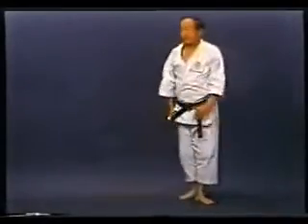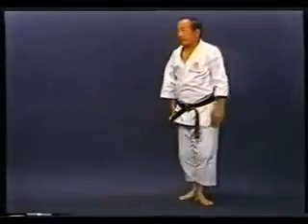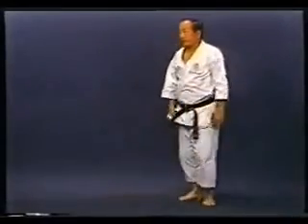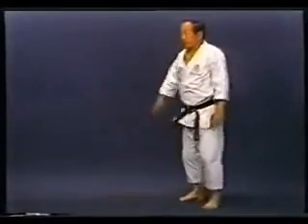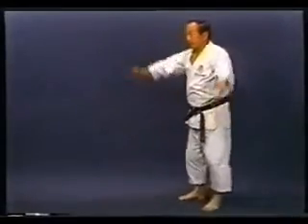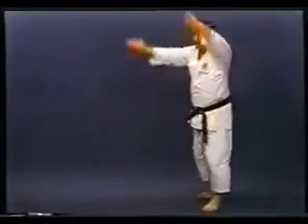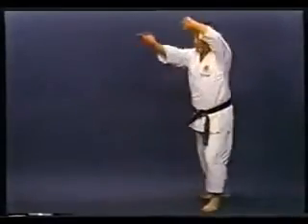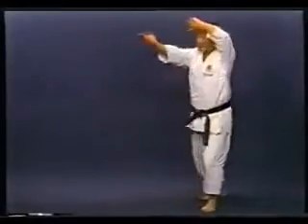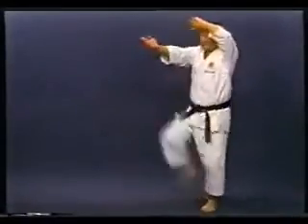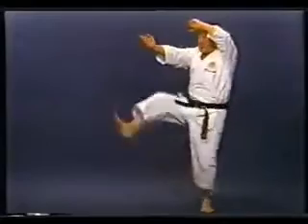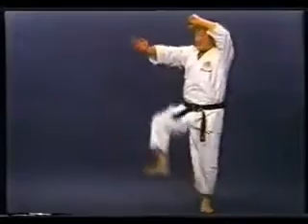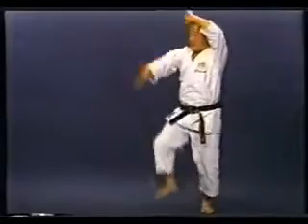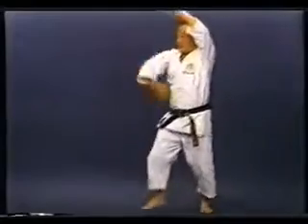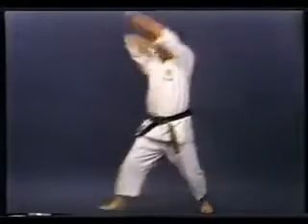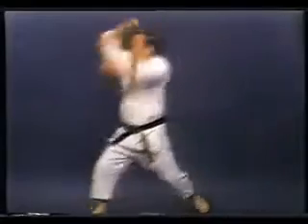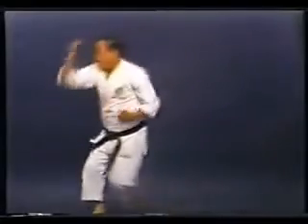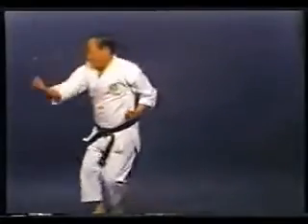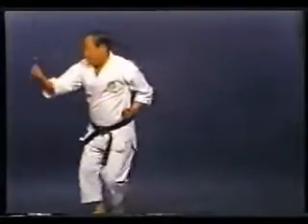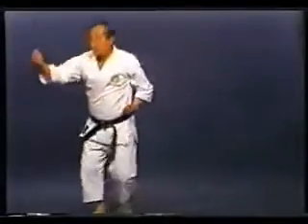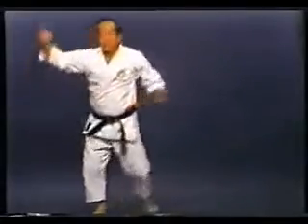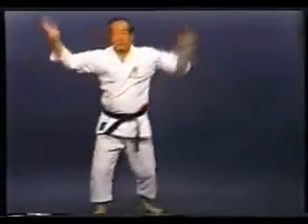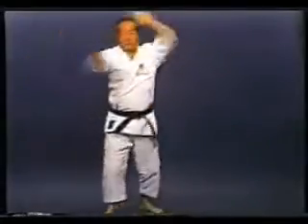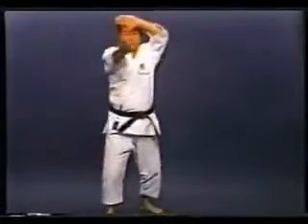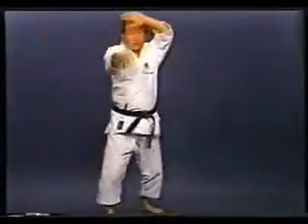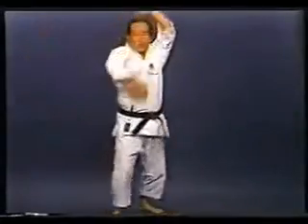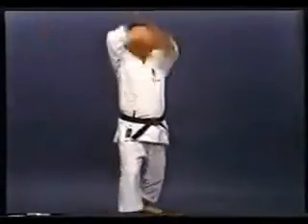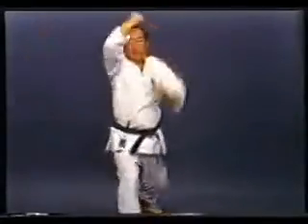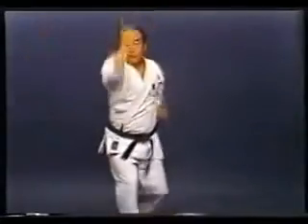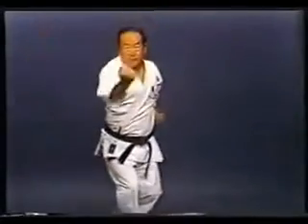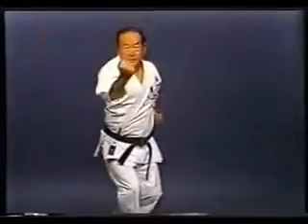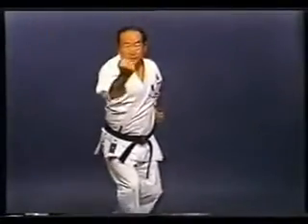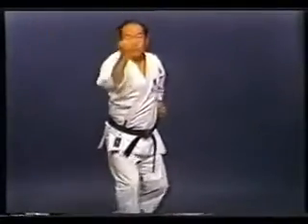After kicking, rush forward and strike at your opponent by bringing your forearm down from a vertical position.